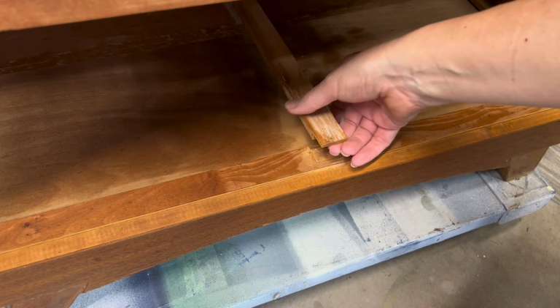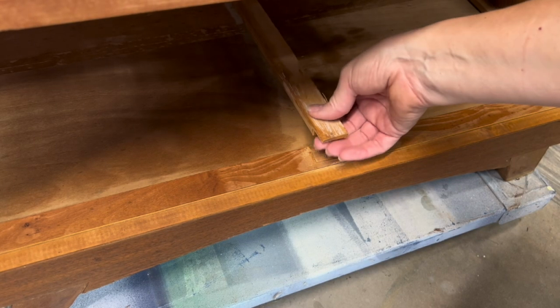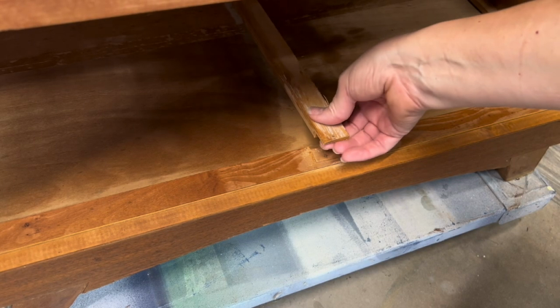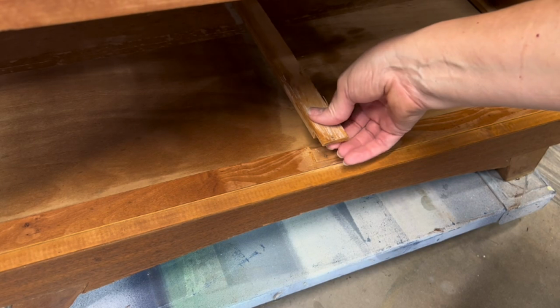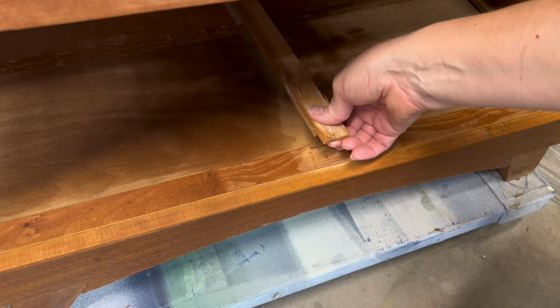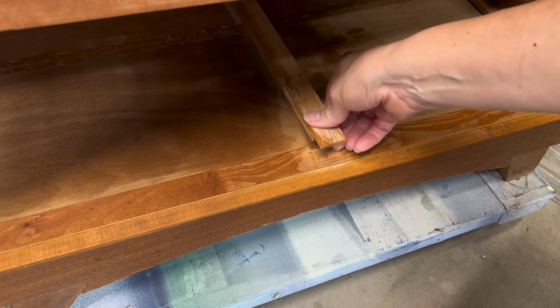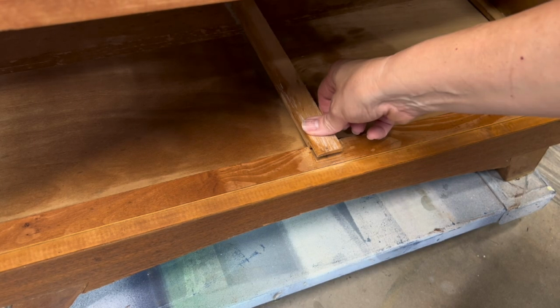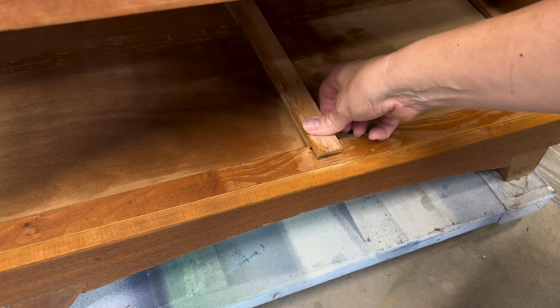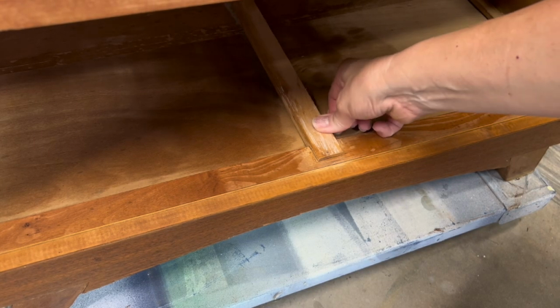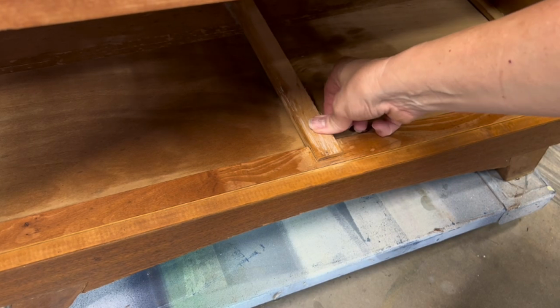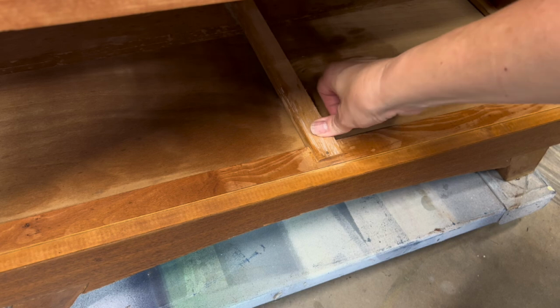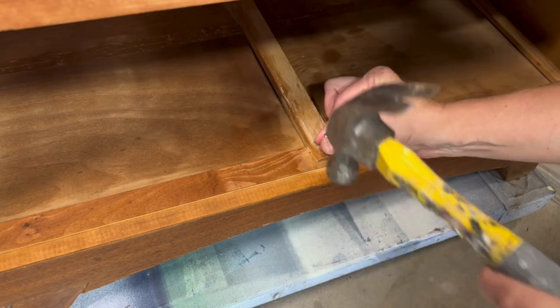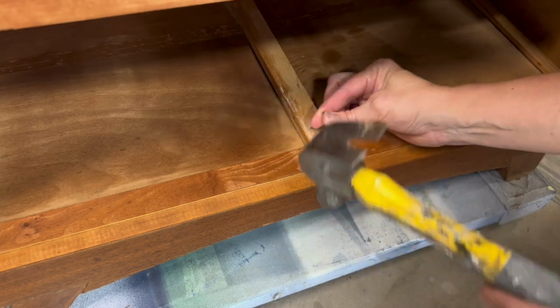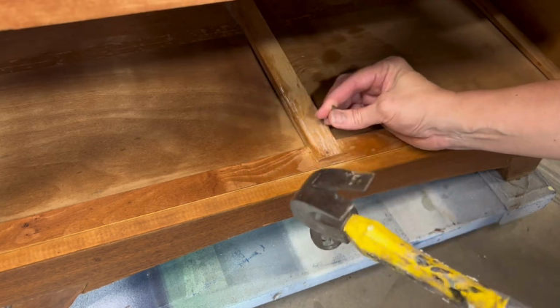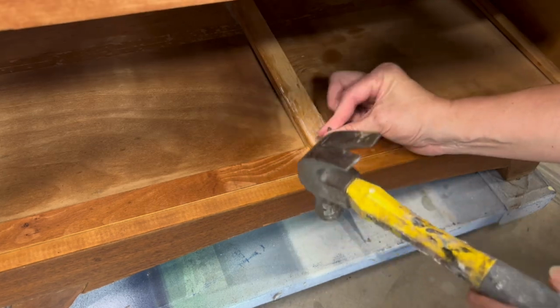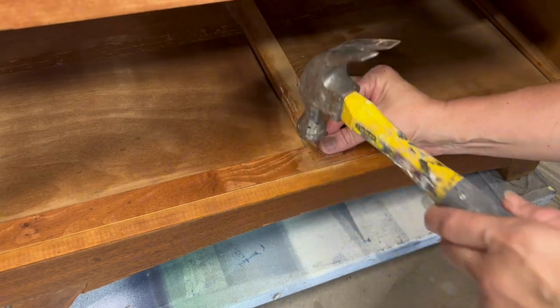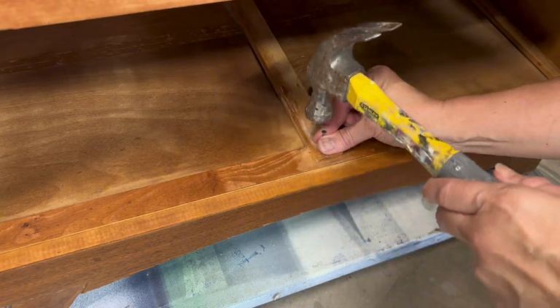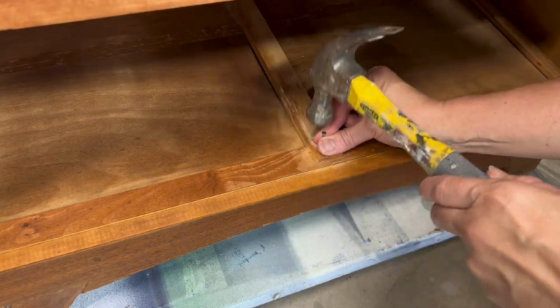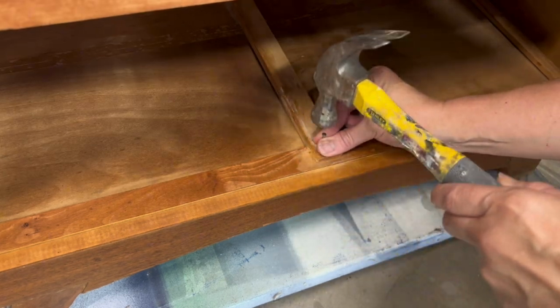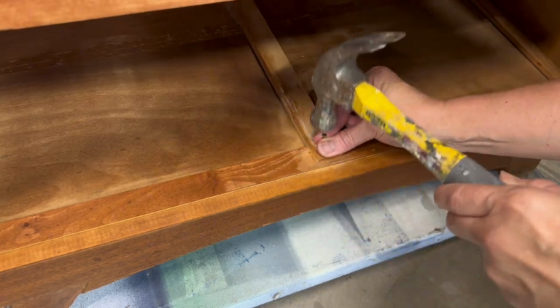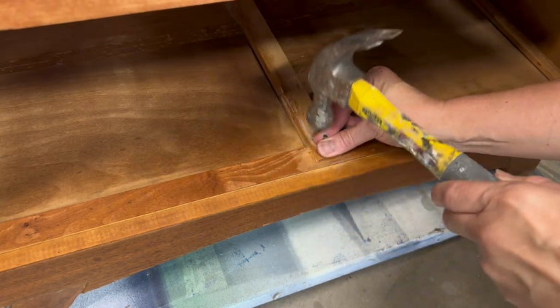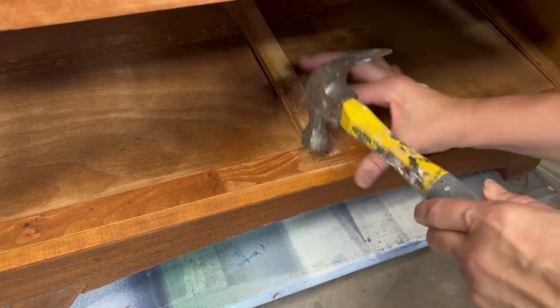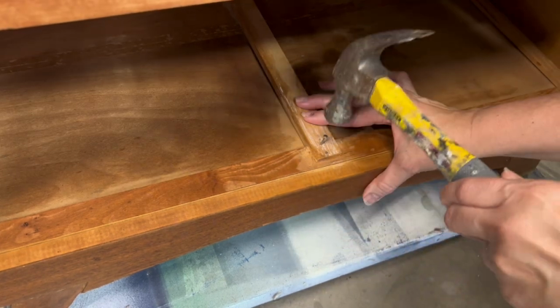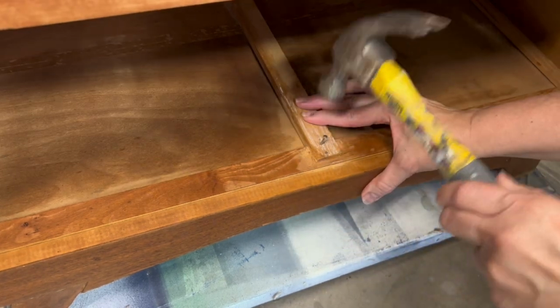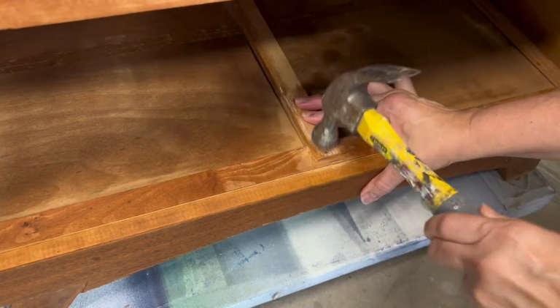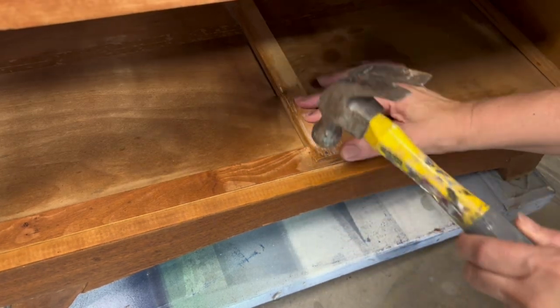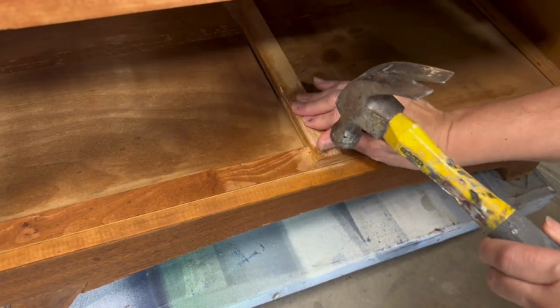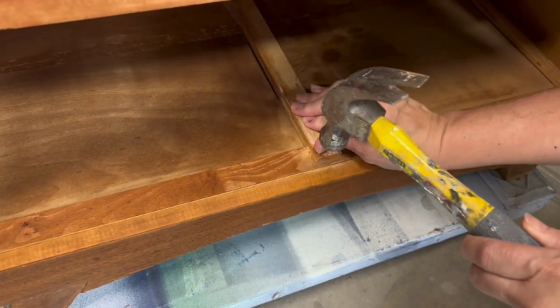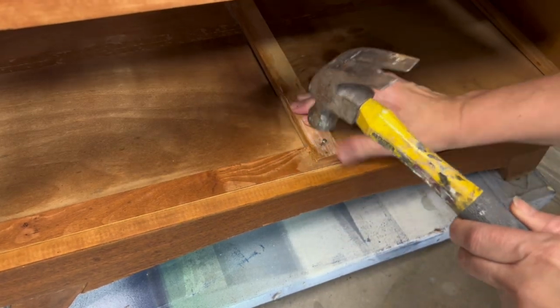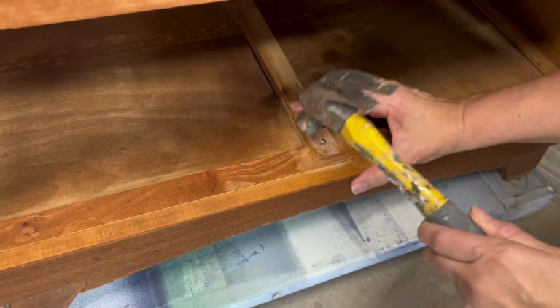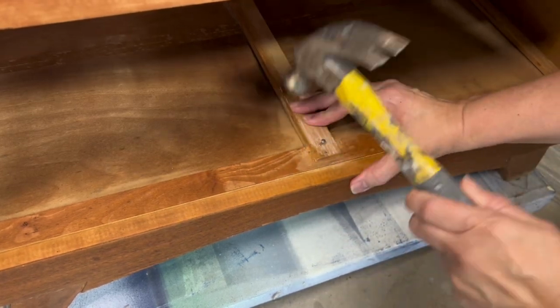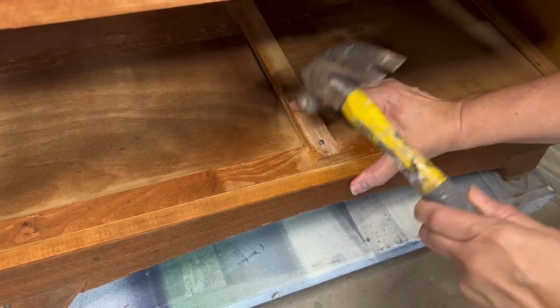I had one drawer guide that was just a little loose — it was missing the nail. So I just put a nail in and fixed it up.